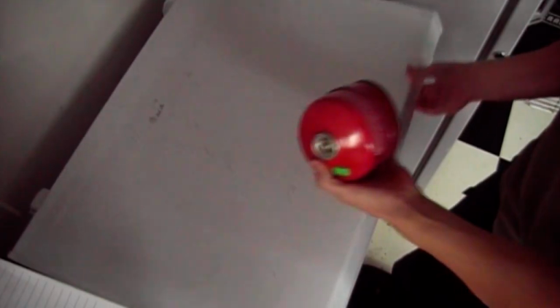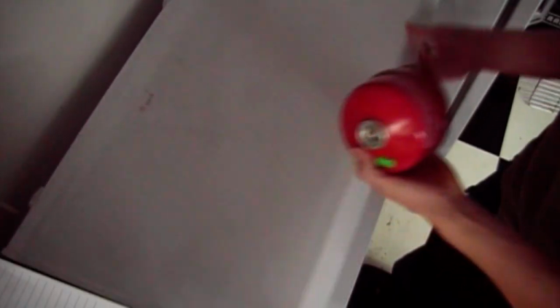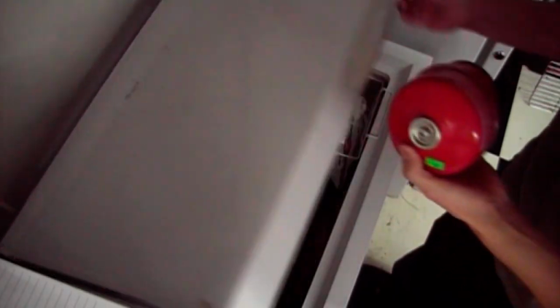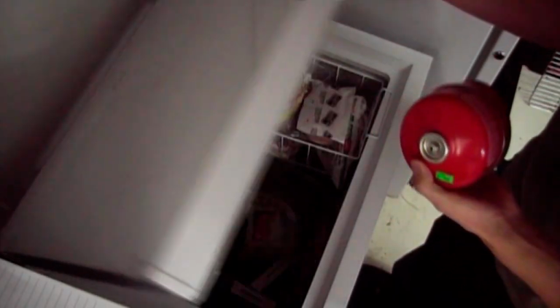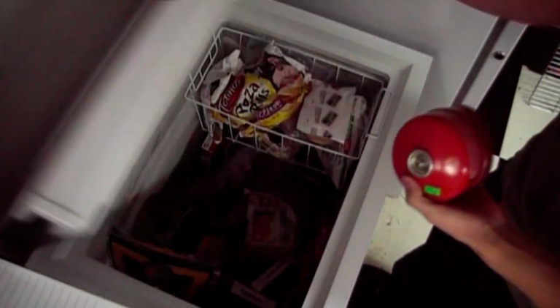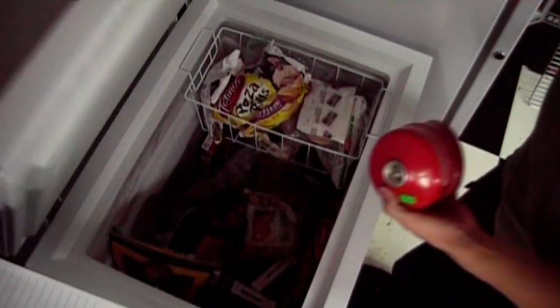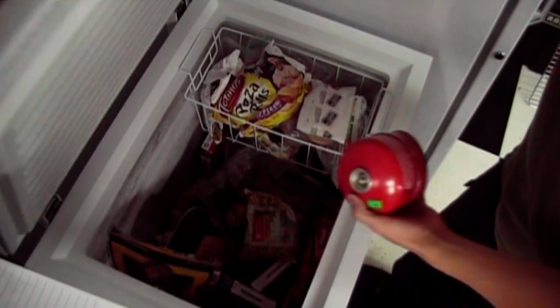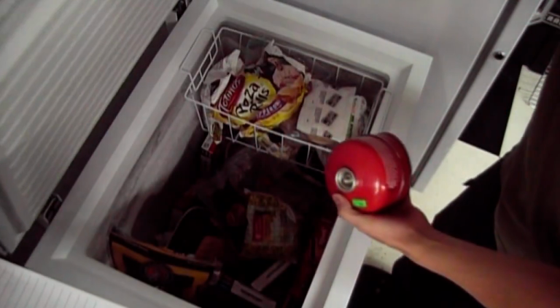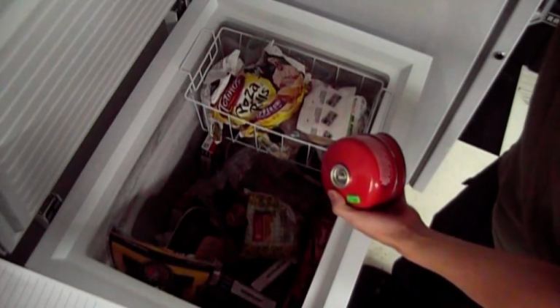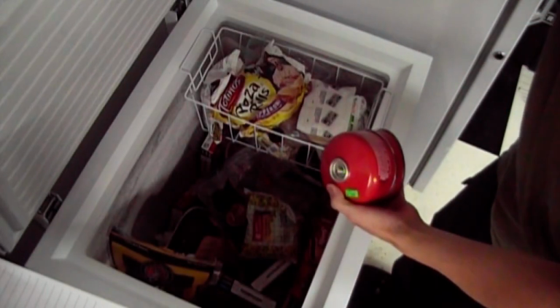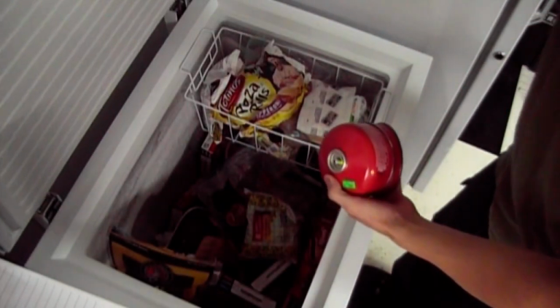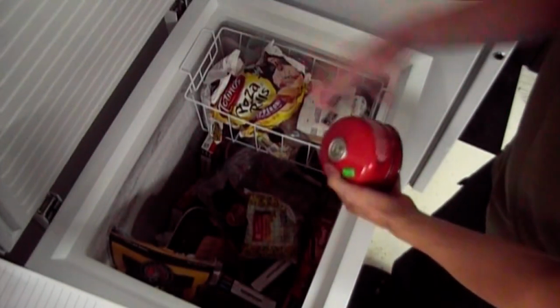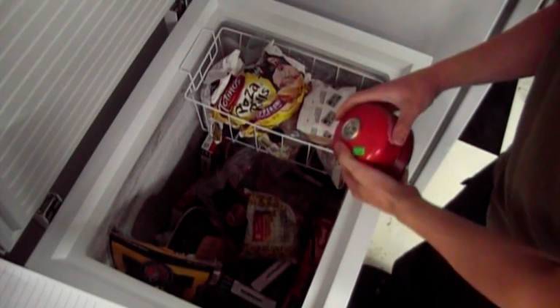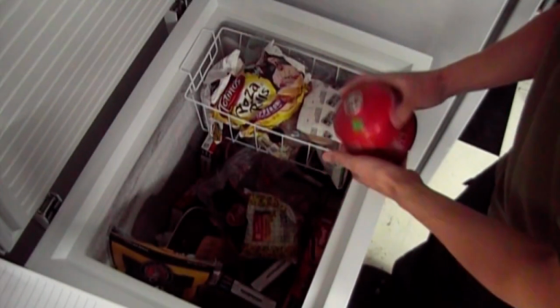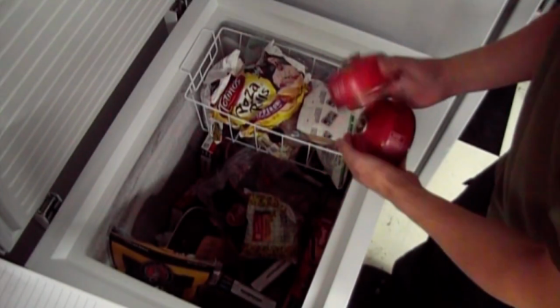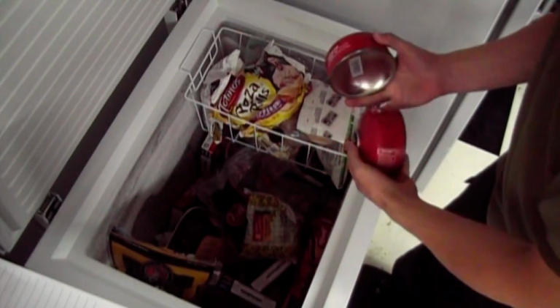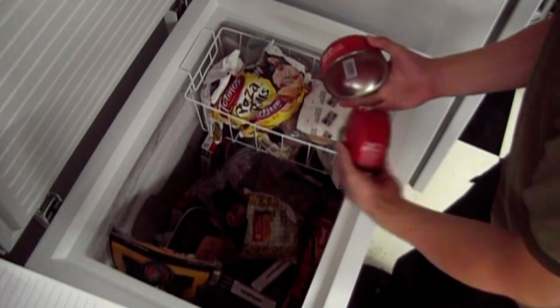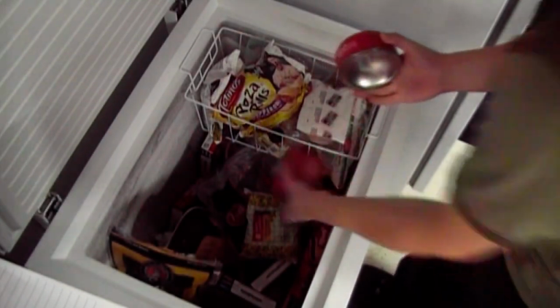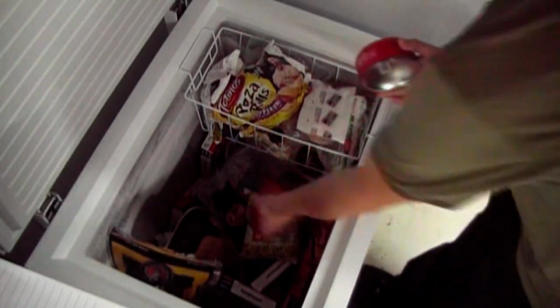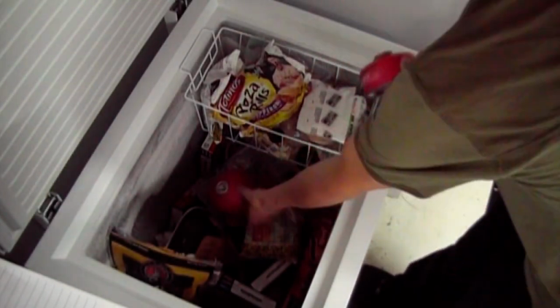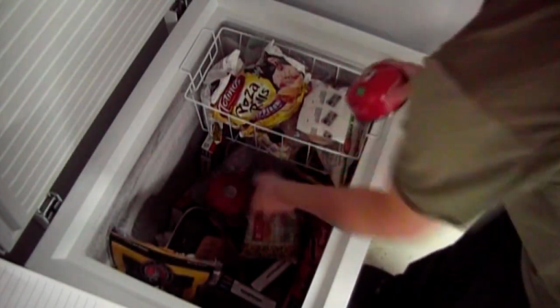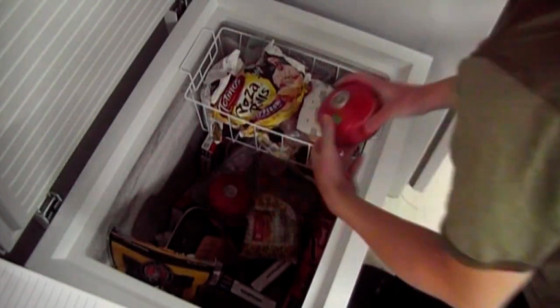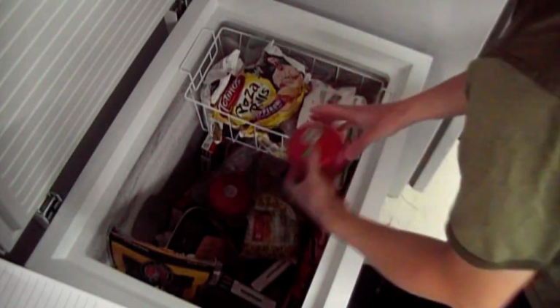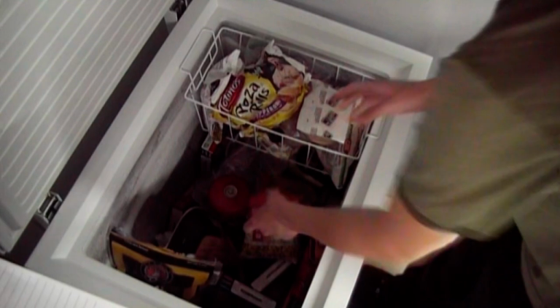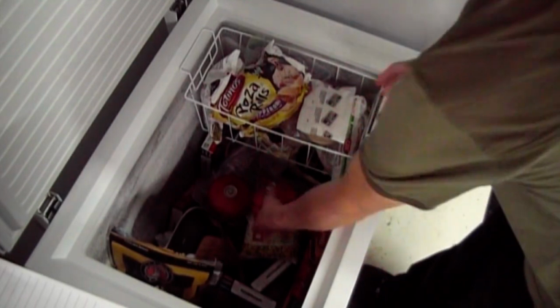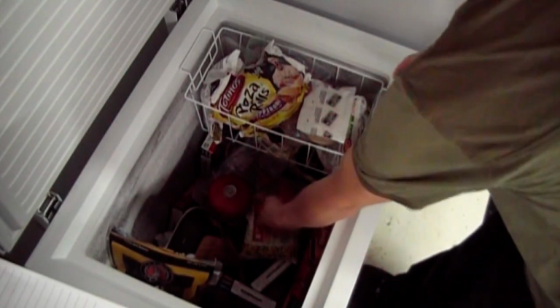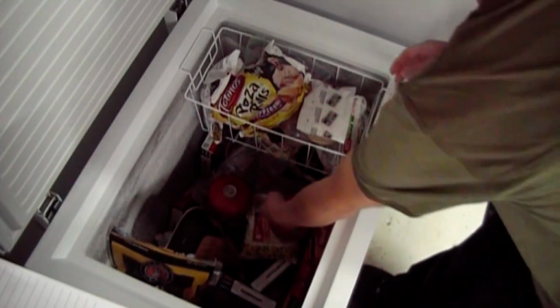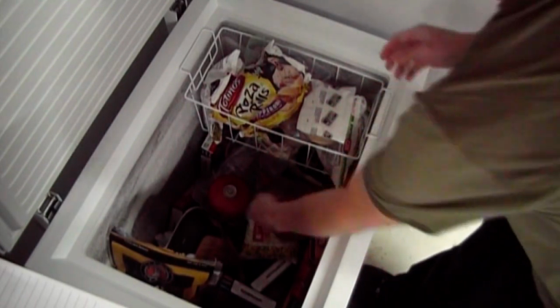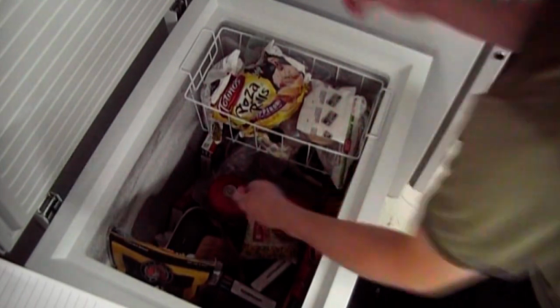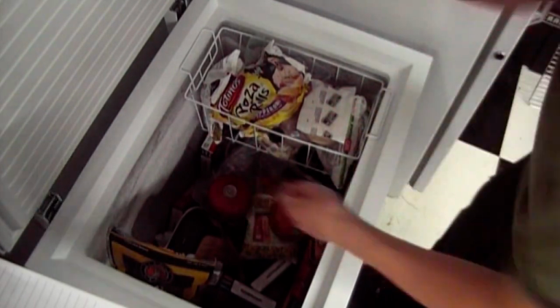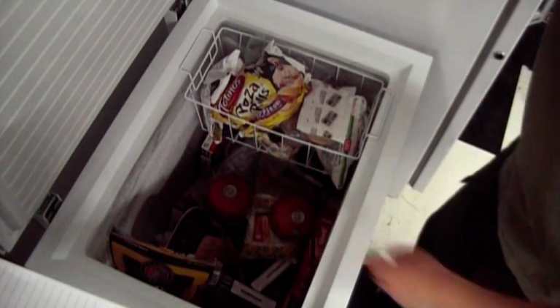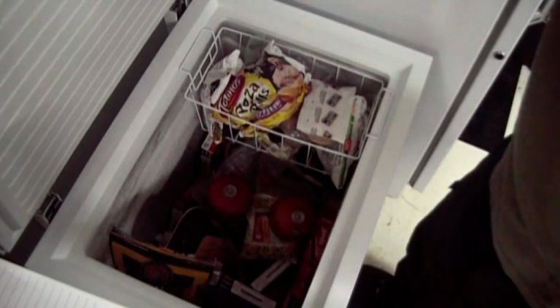While we wait, let's put these empty tanks in the freezer. This will help the transfer of fuel into them.